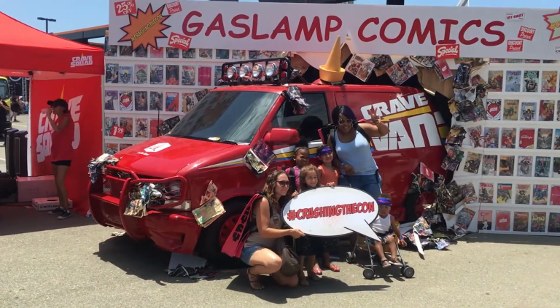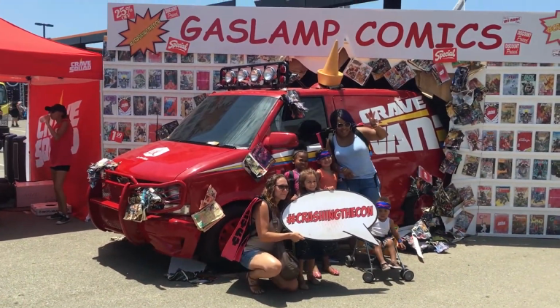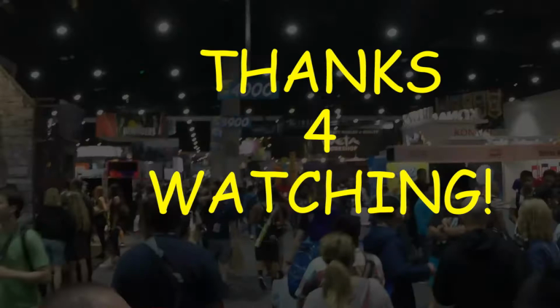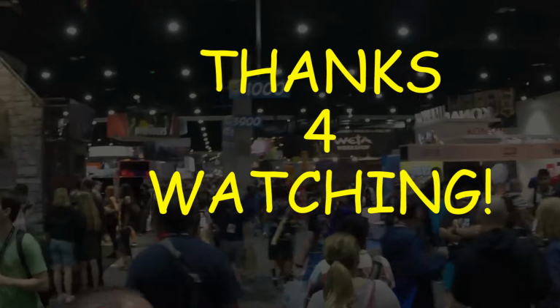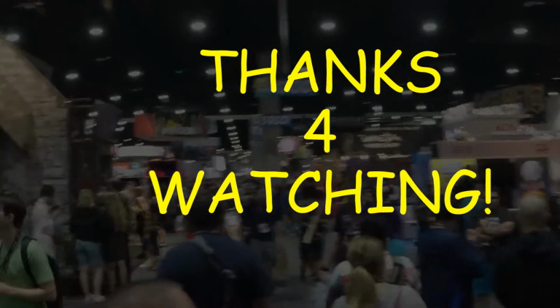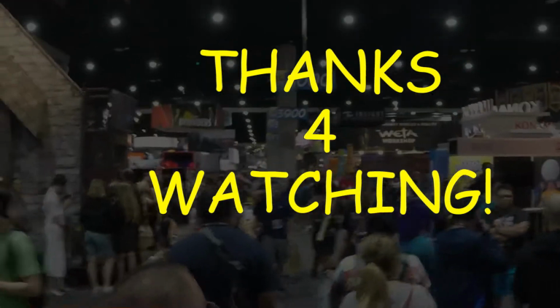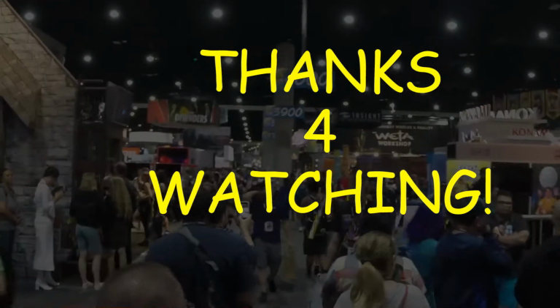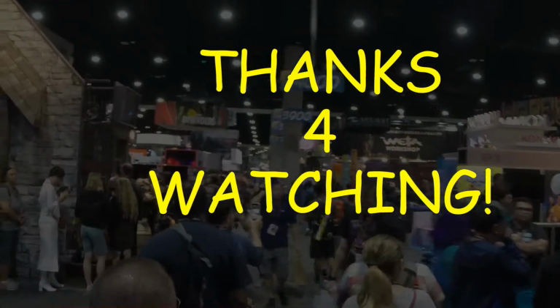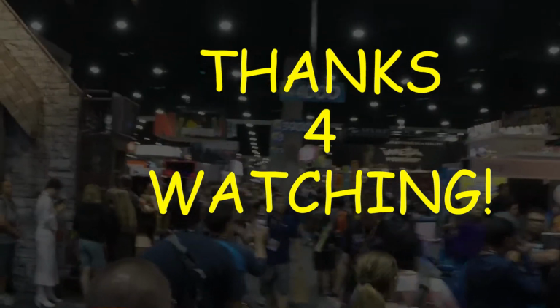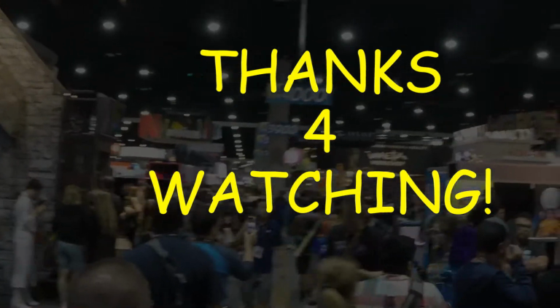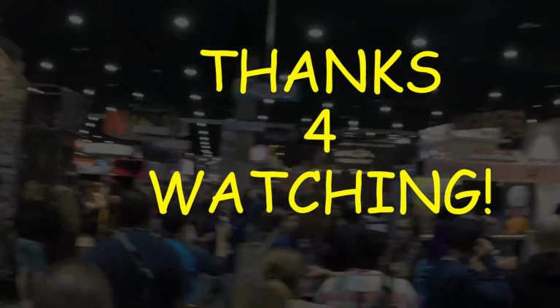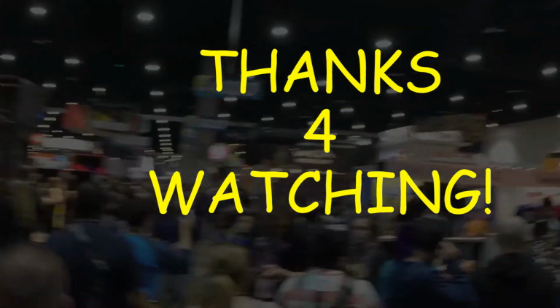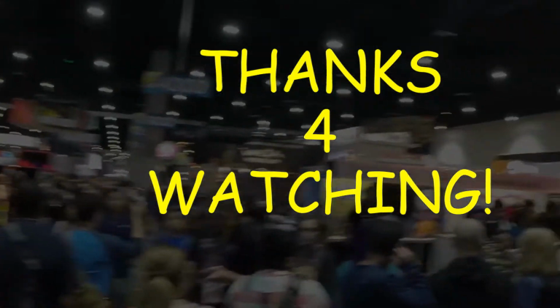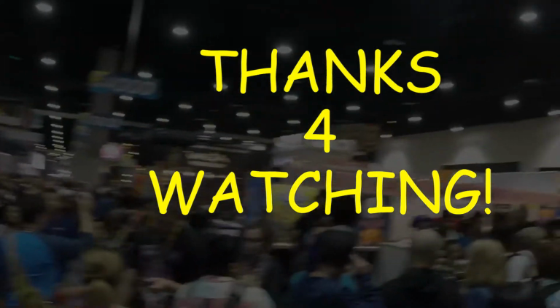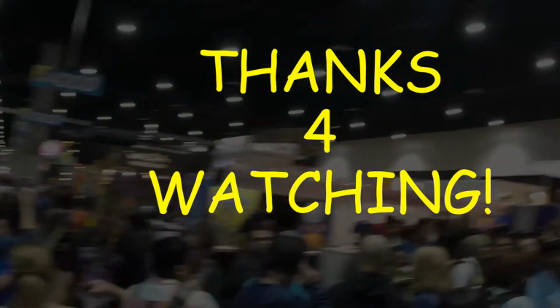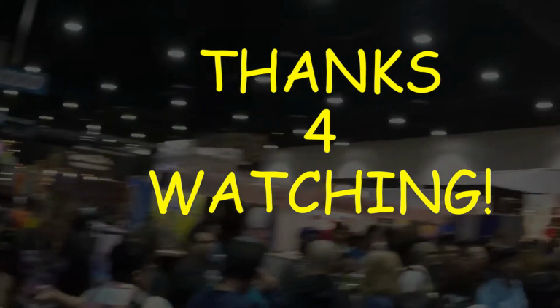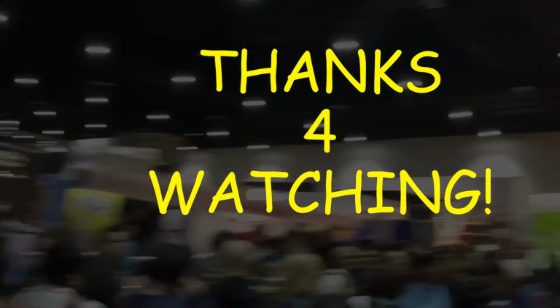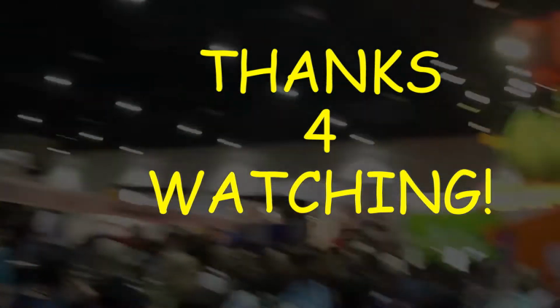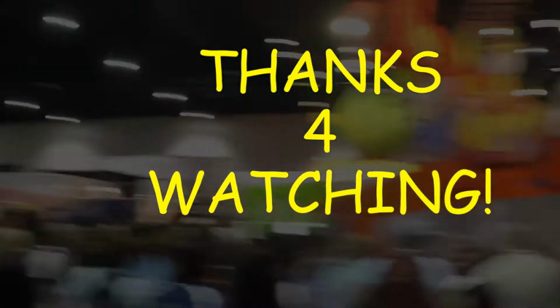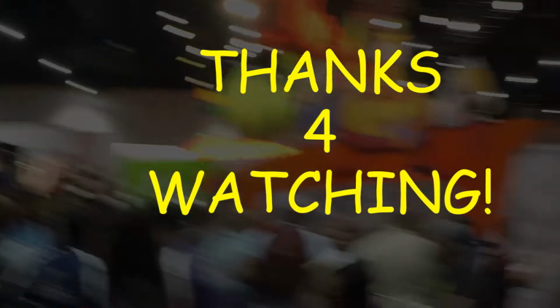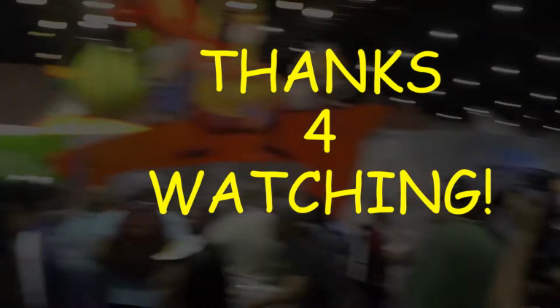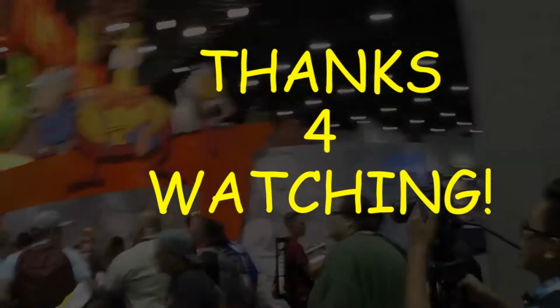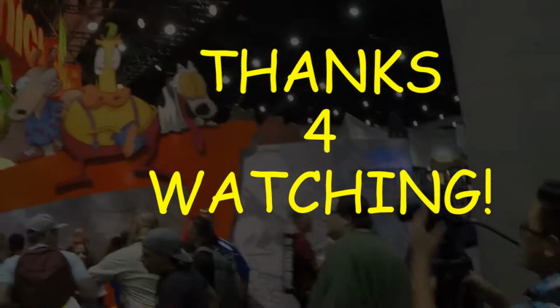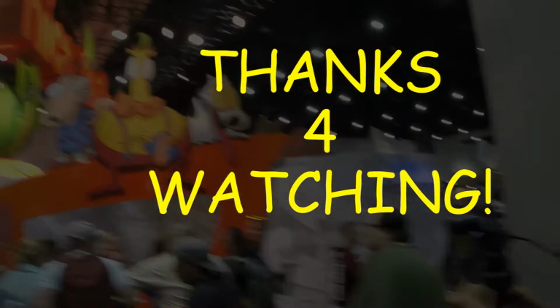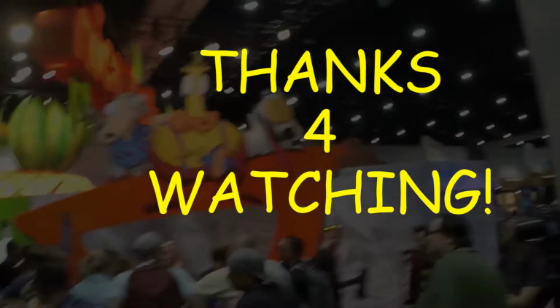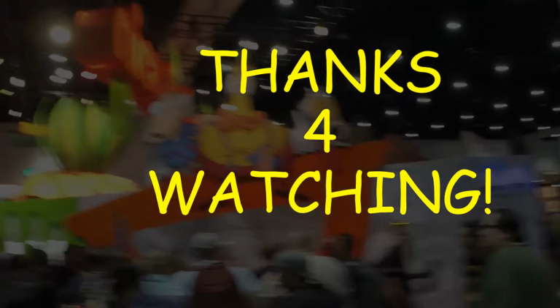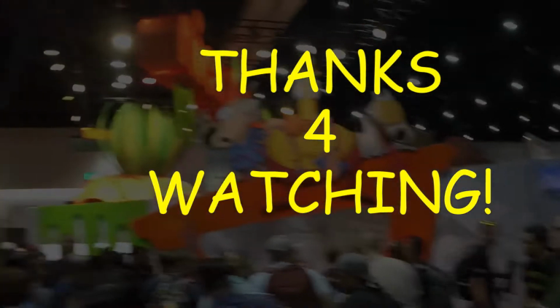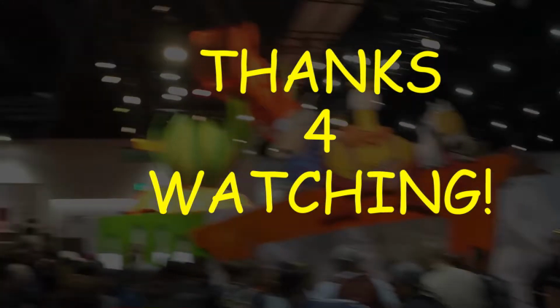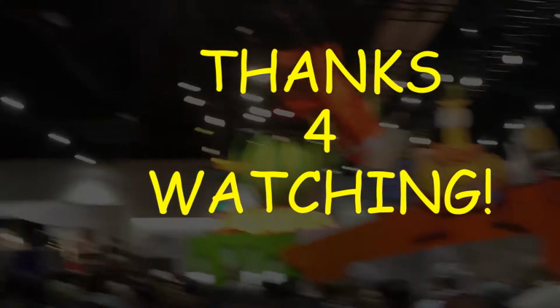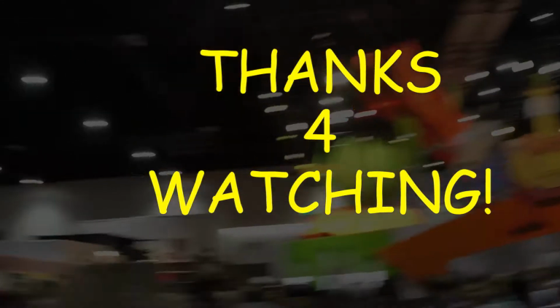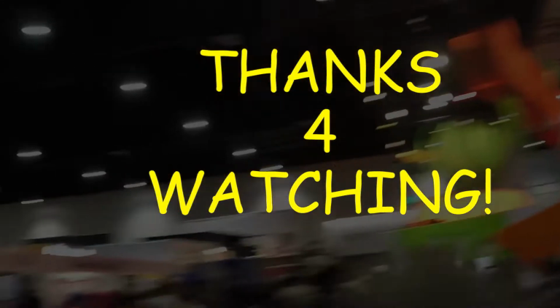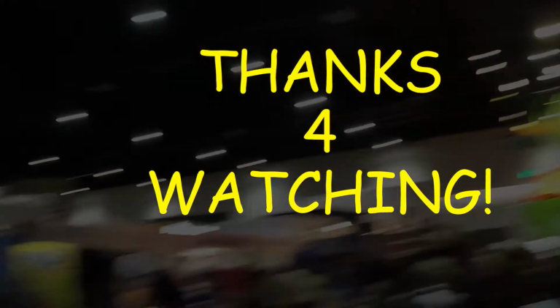Thanks for watching our Cars of Comic-Con video. We hope you liked it.